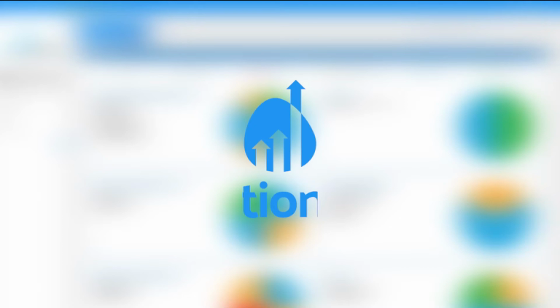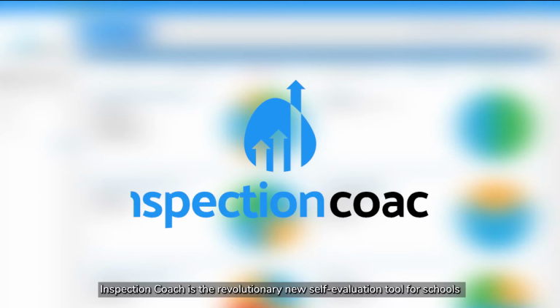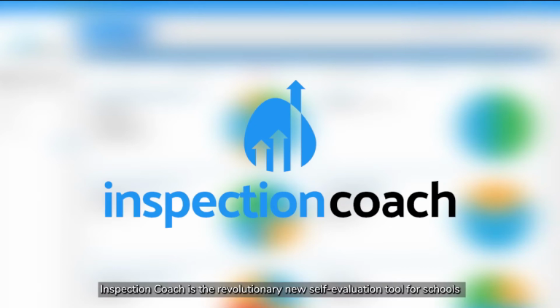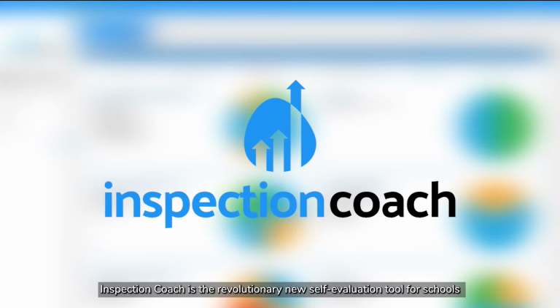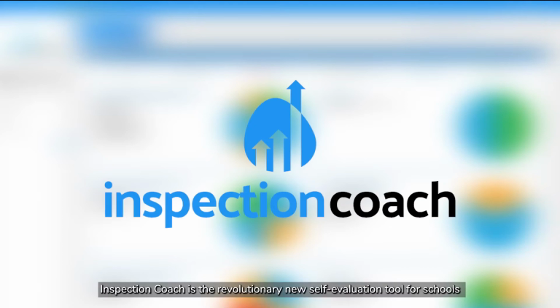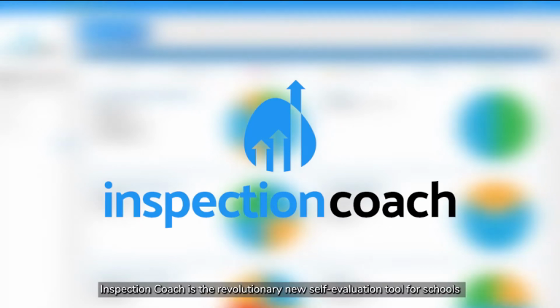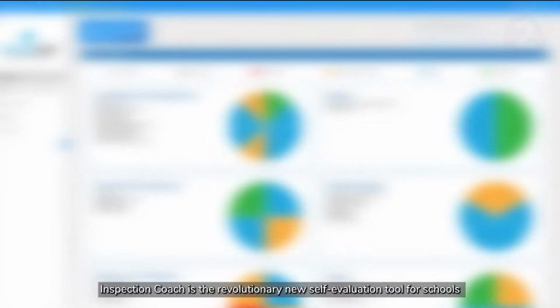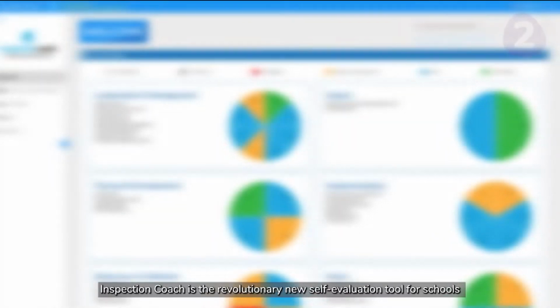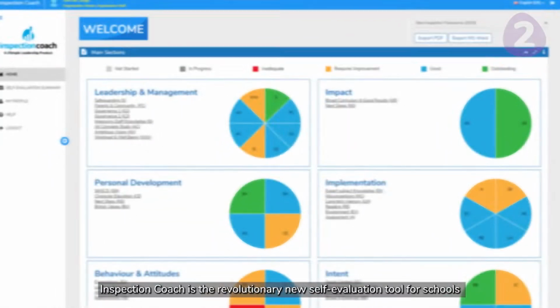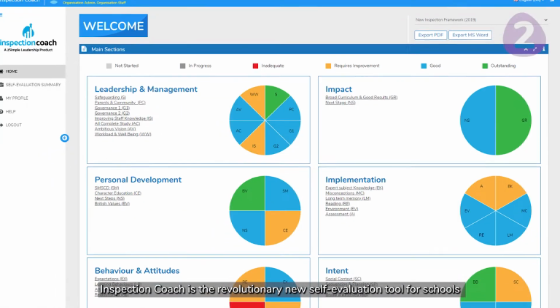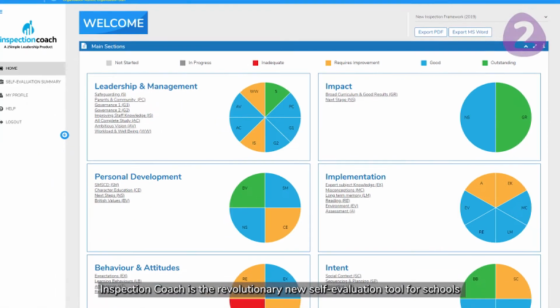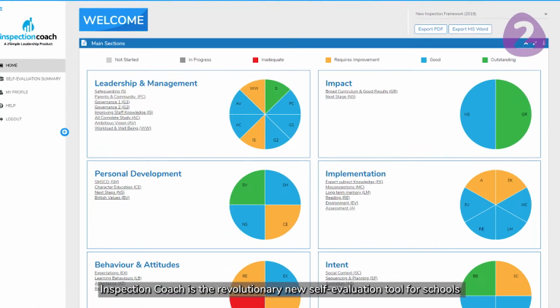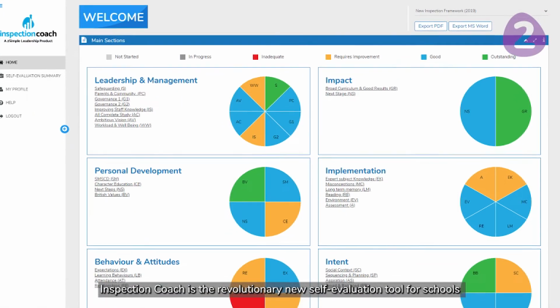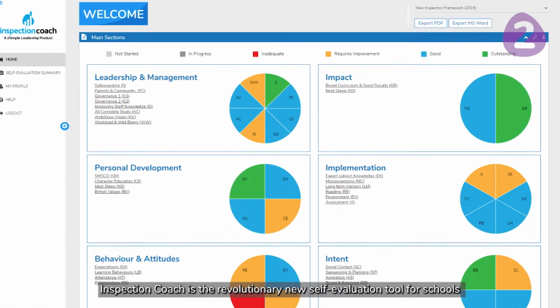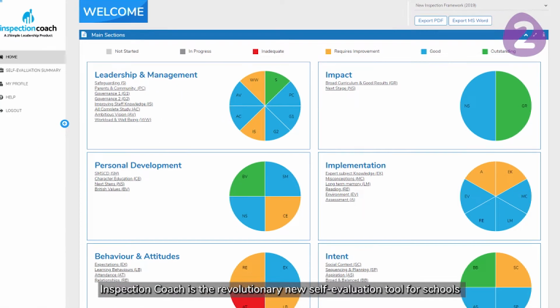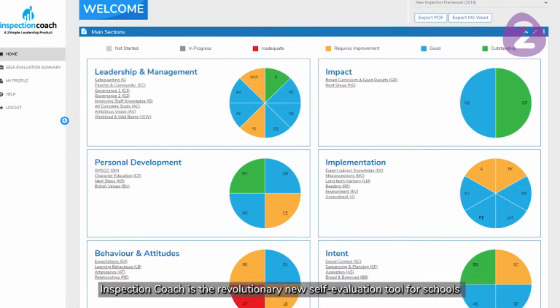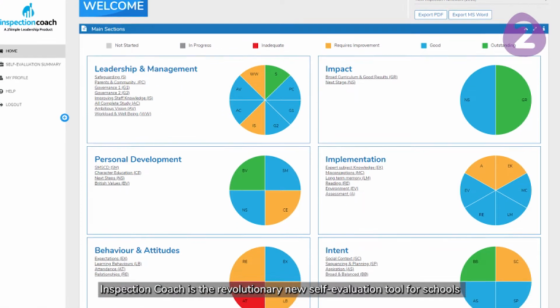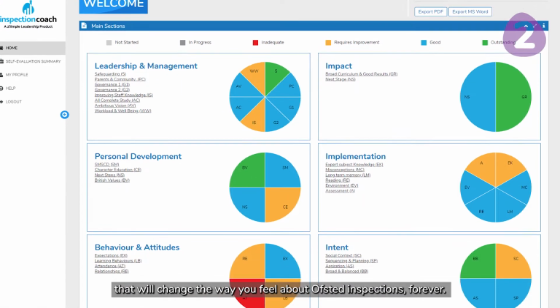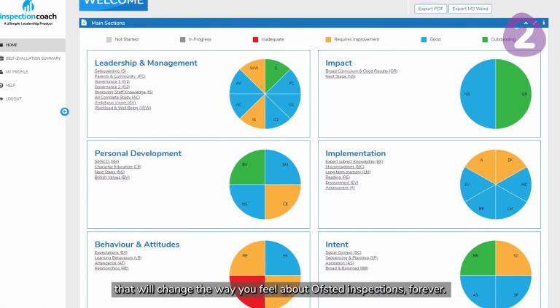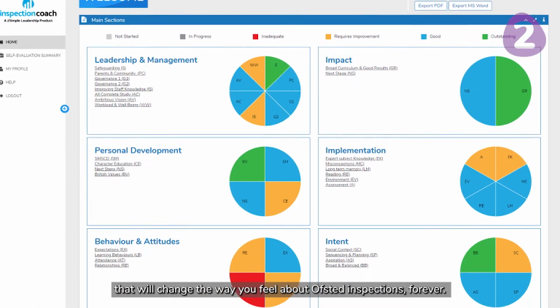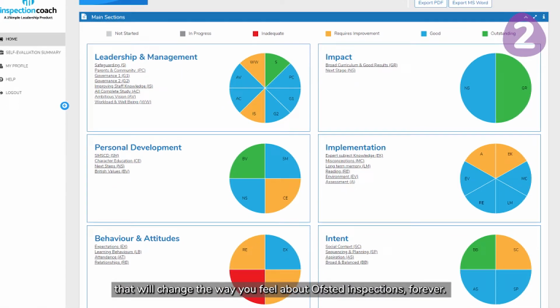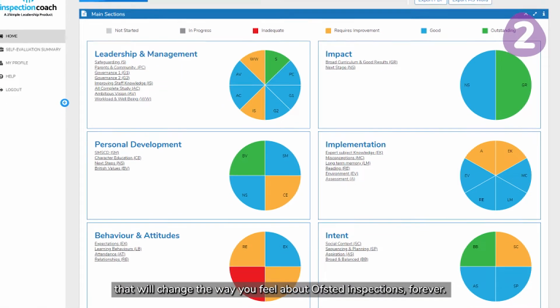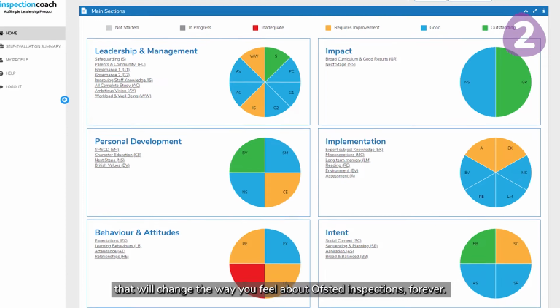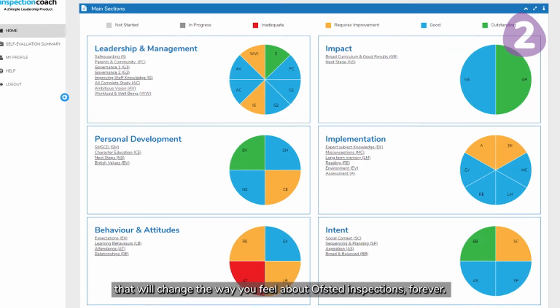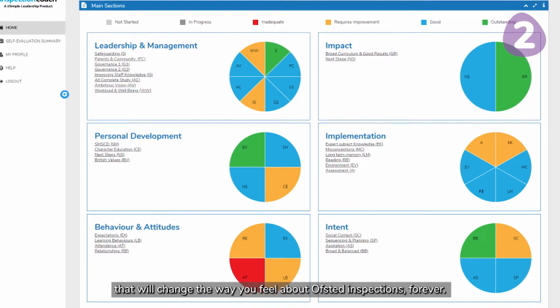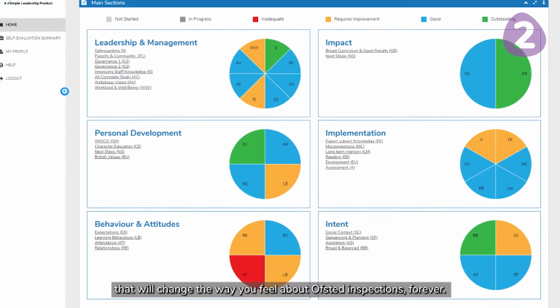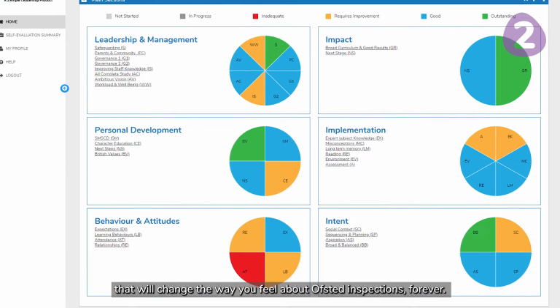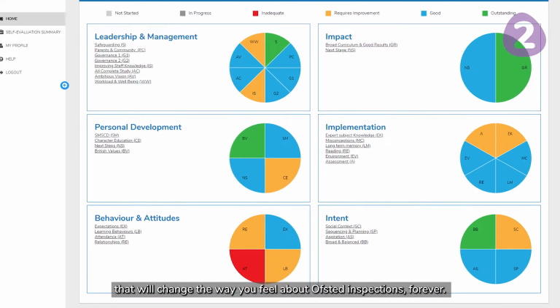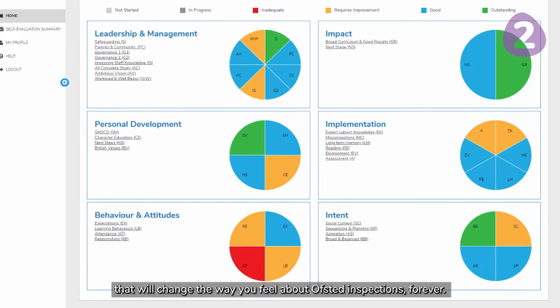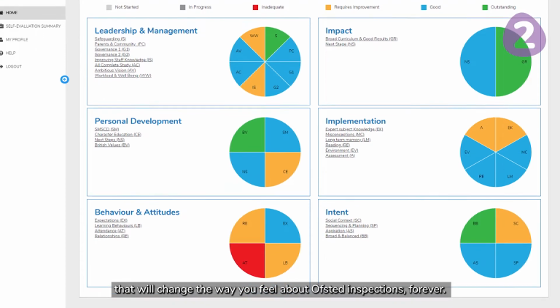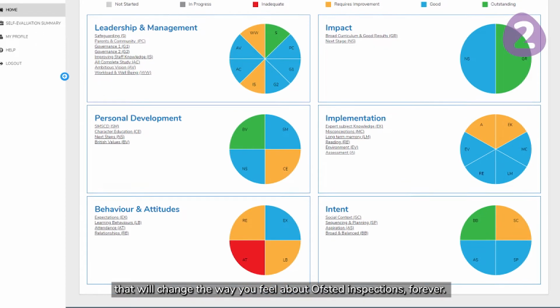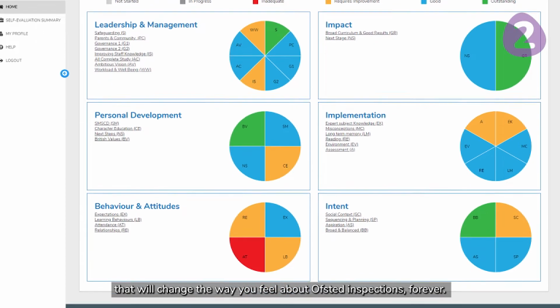Inspection Coach is a revolutionary new self-evaluation tool for schools that will change the way you feel about Ofsted inspections forever.